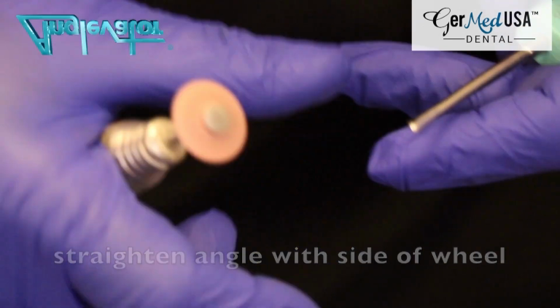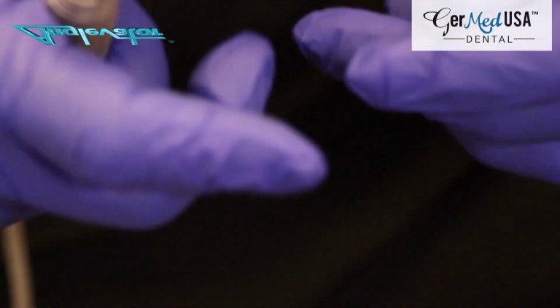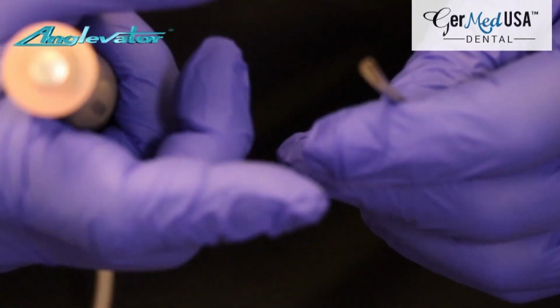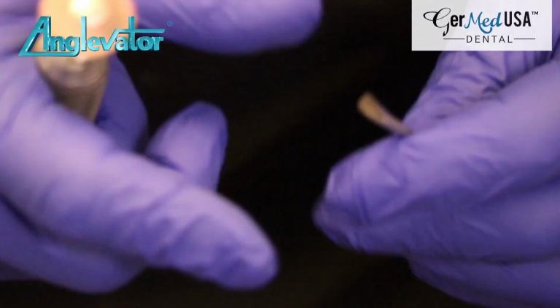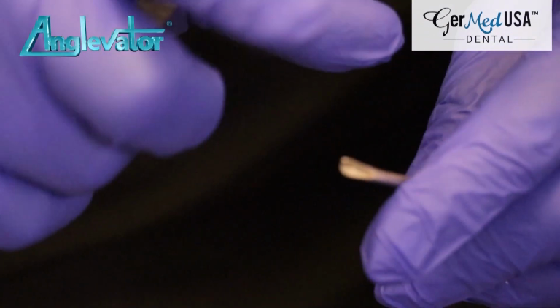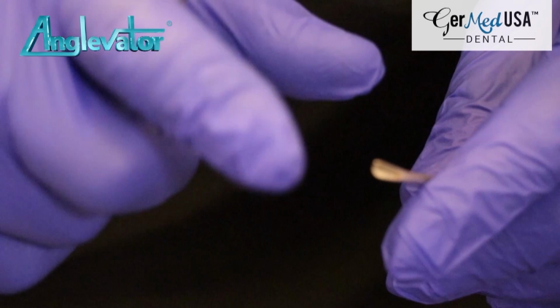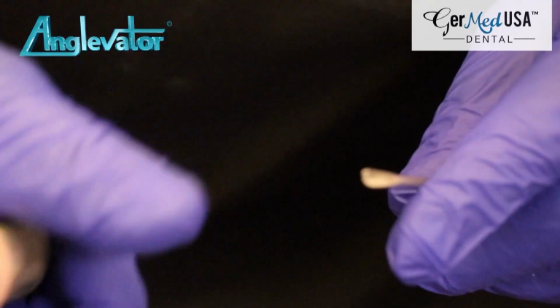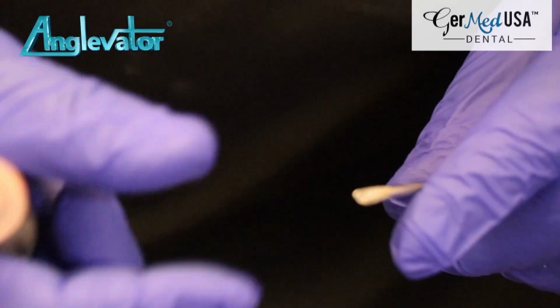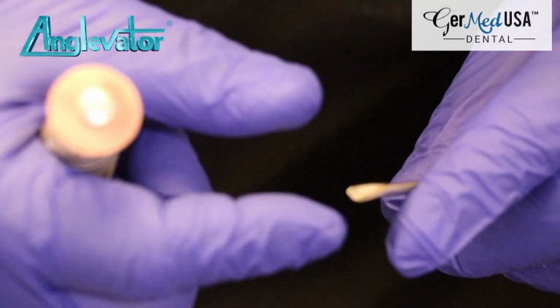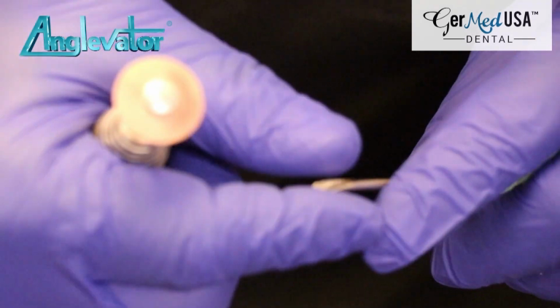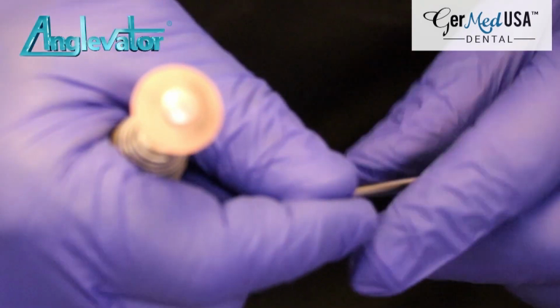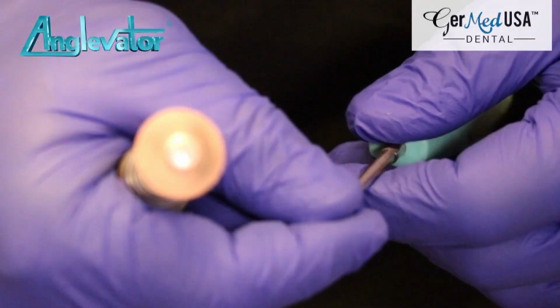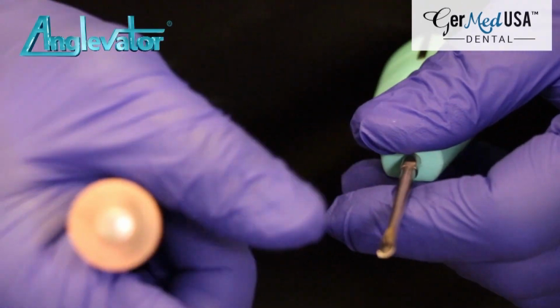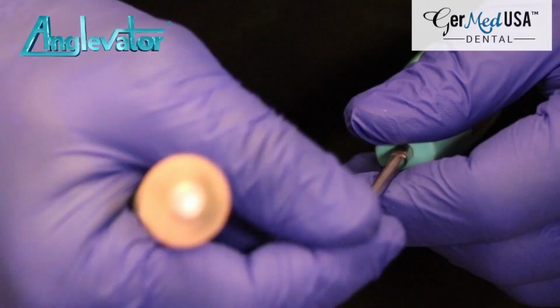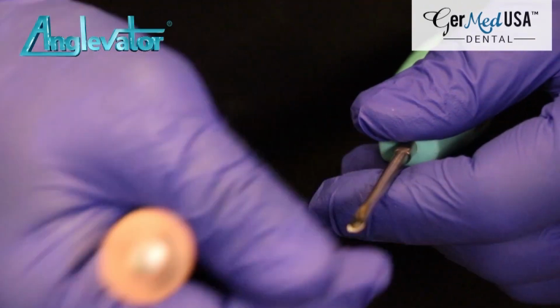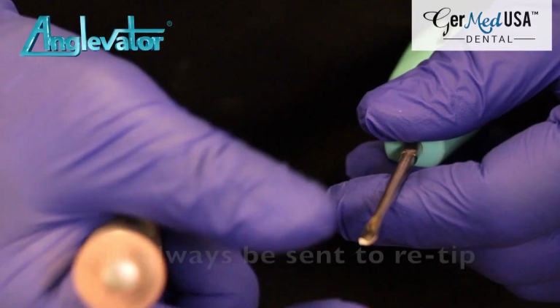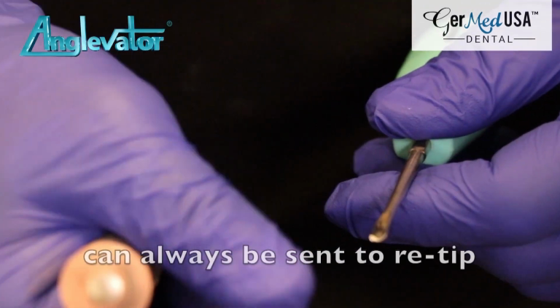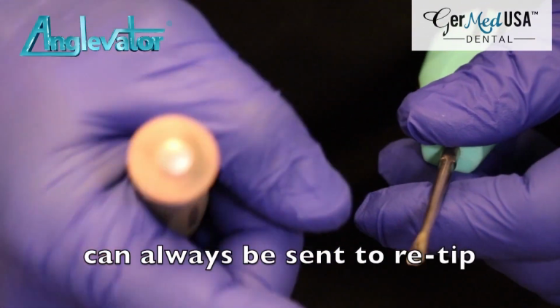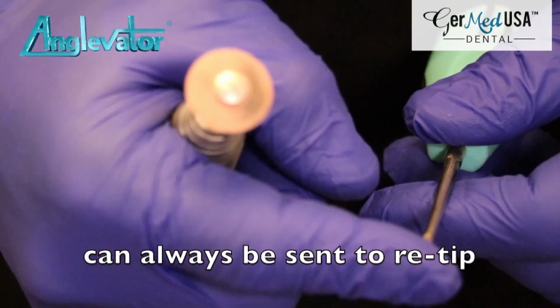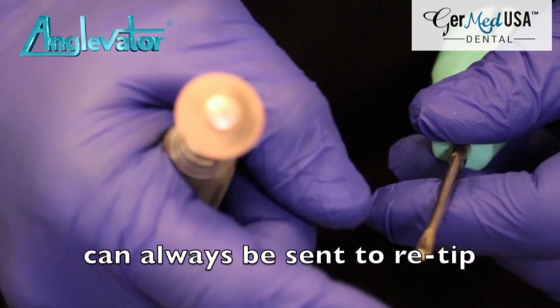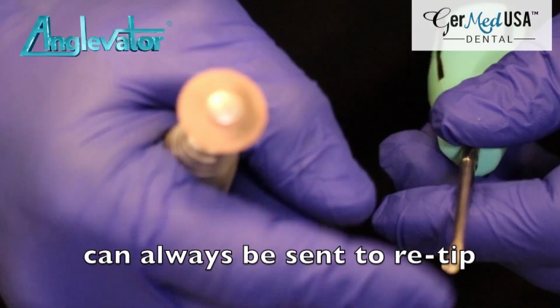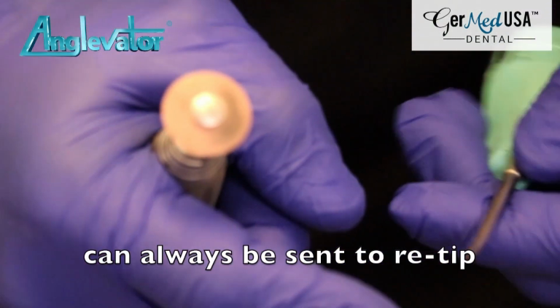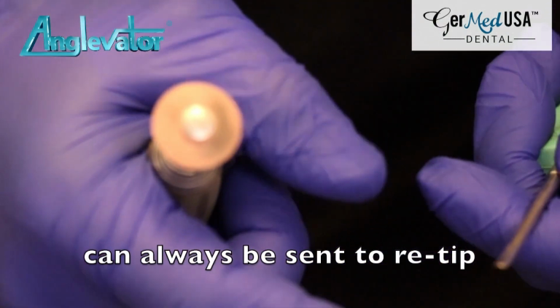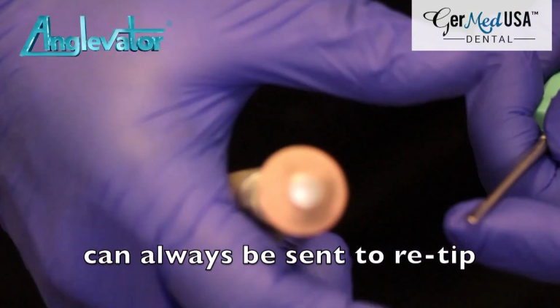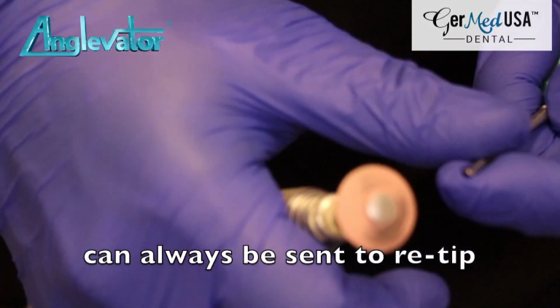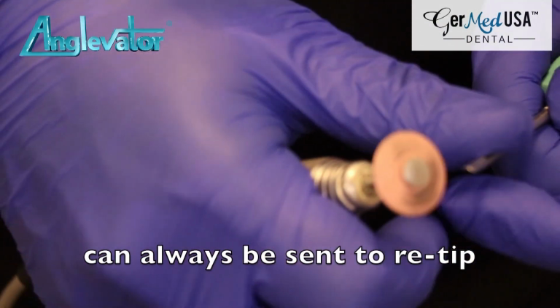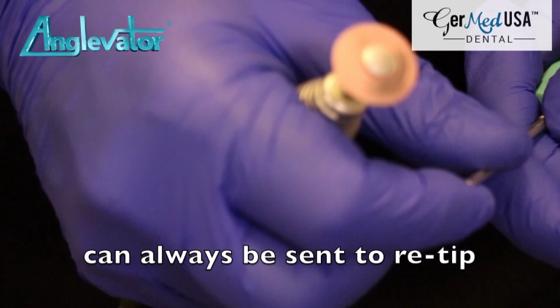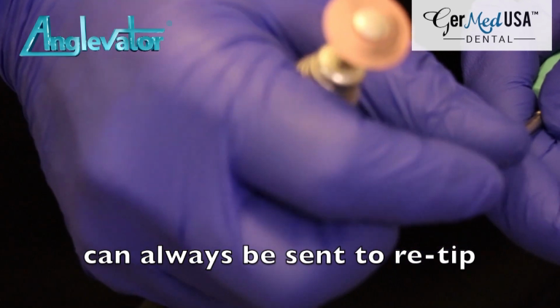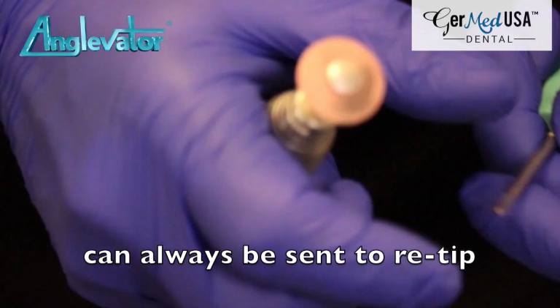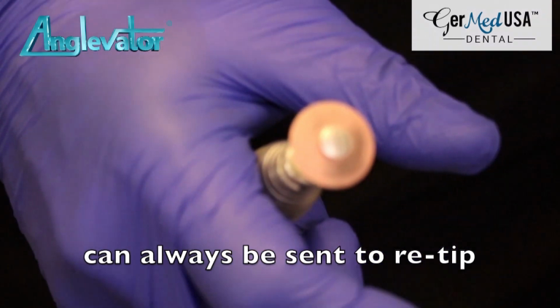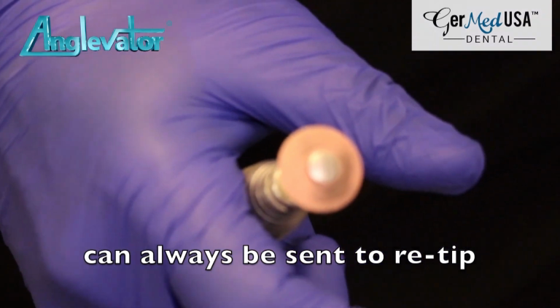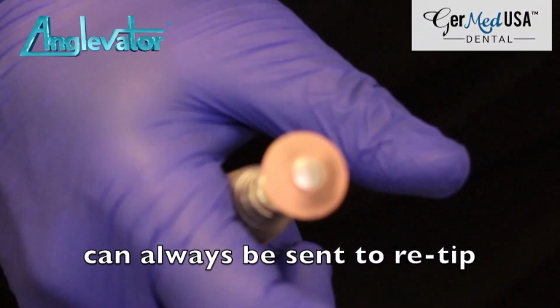If you bang up the angle too bad, send it back to us and we can re-tip it for you. But that will maintain the sharpness of your blade.